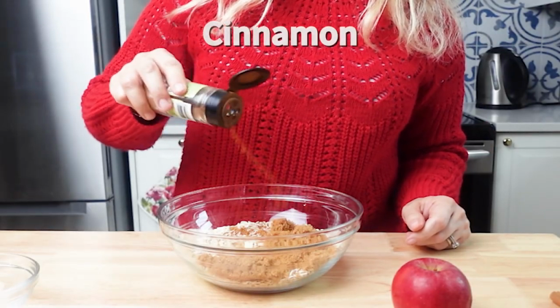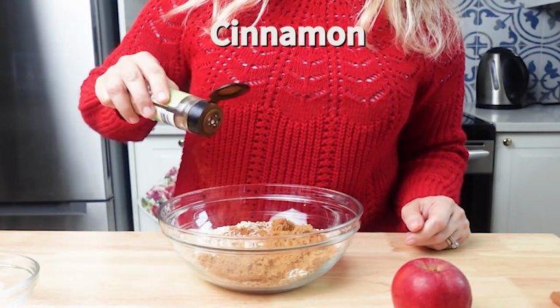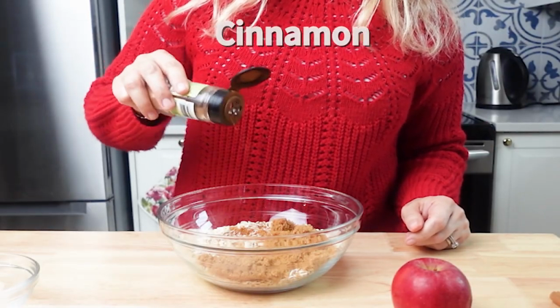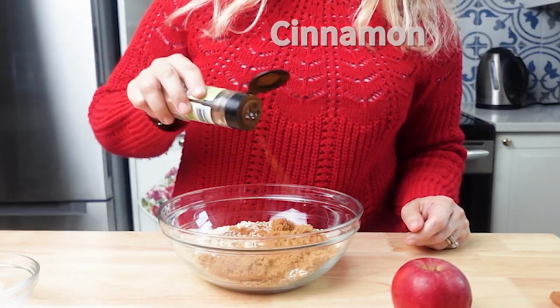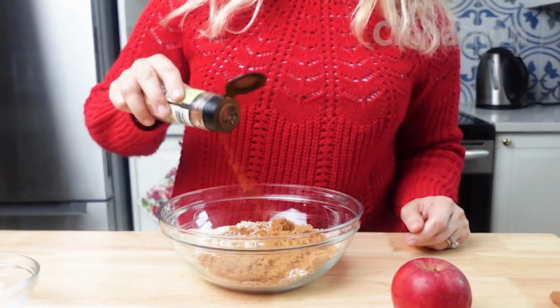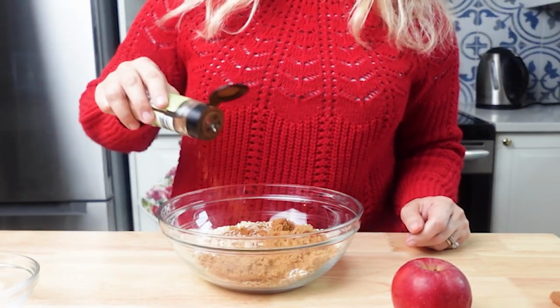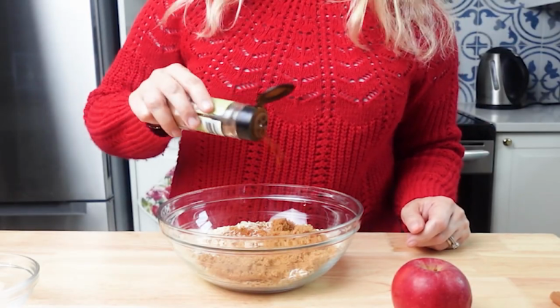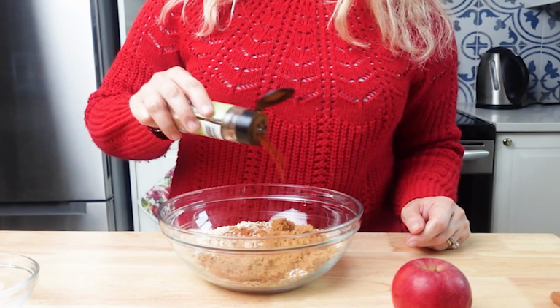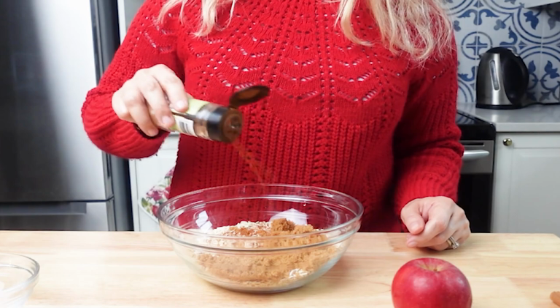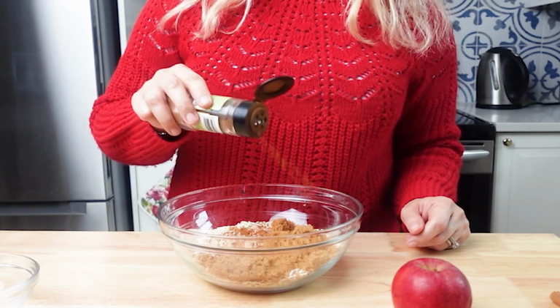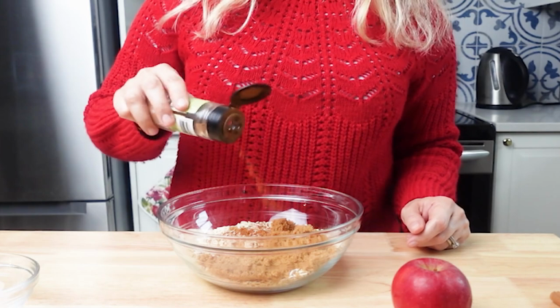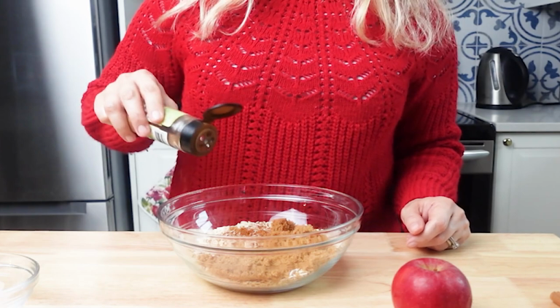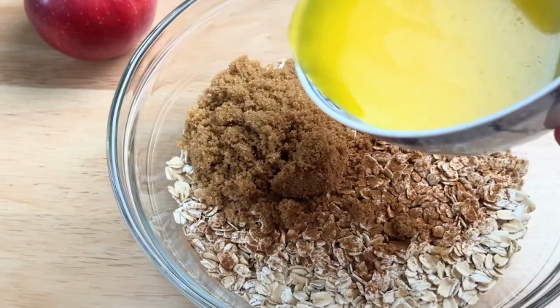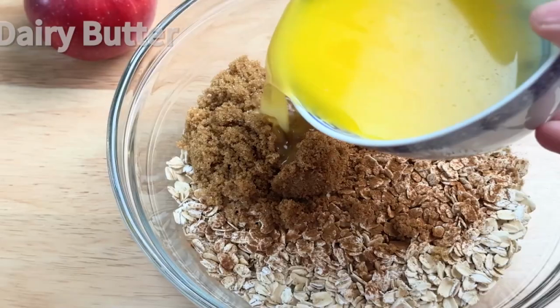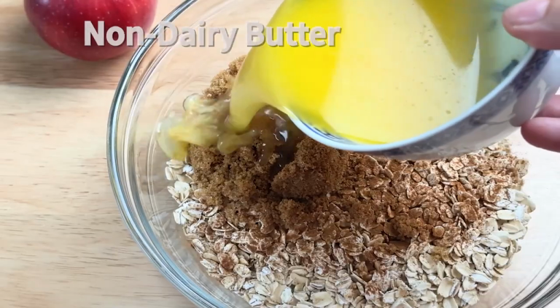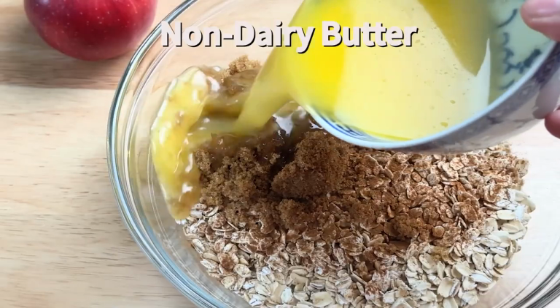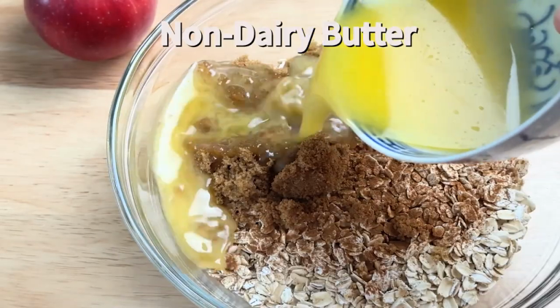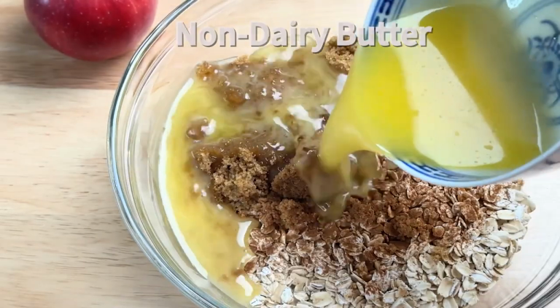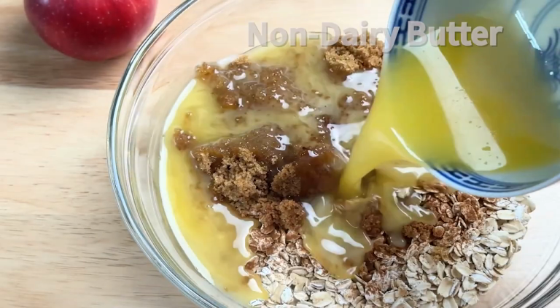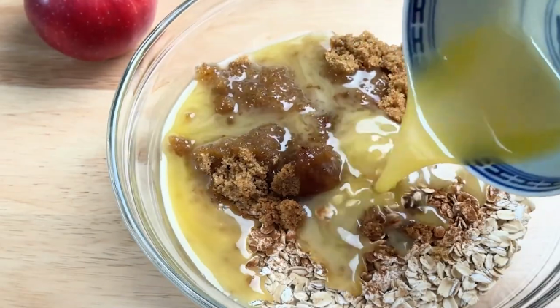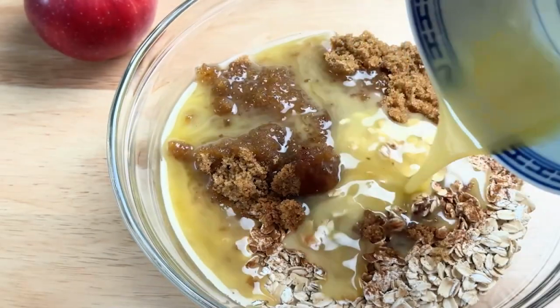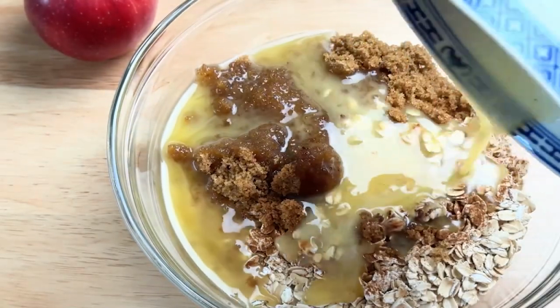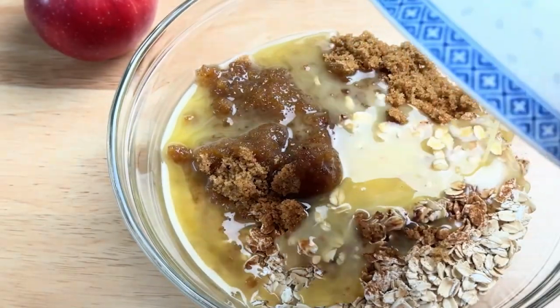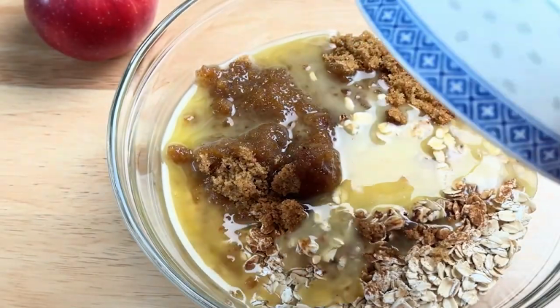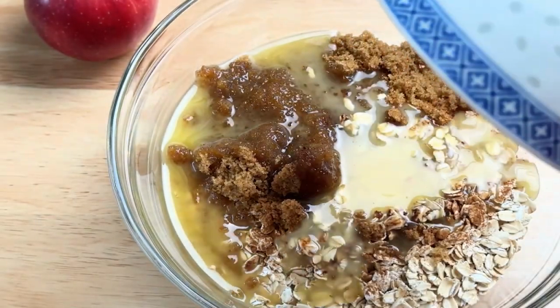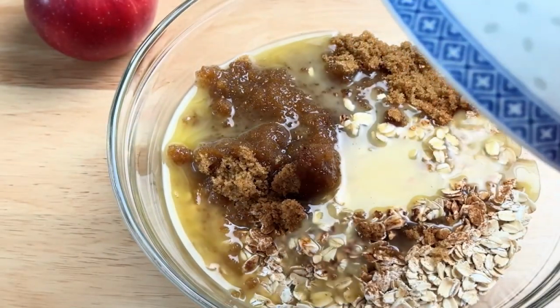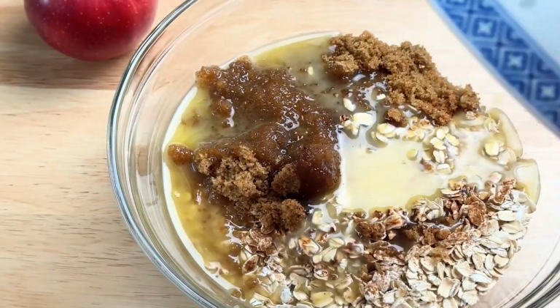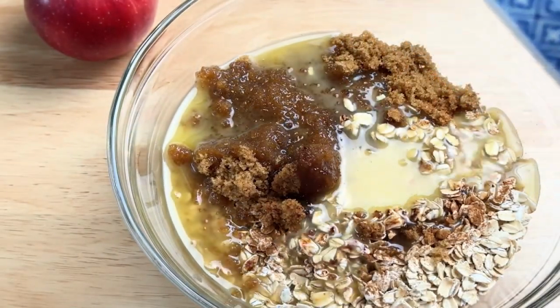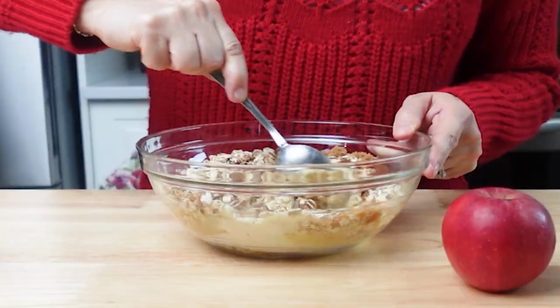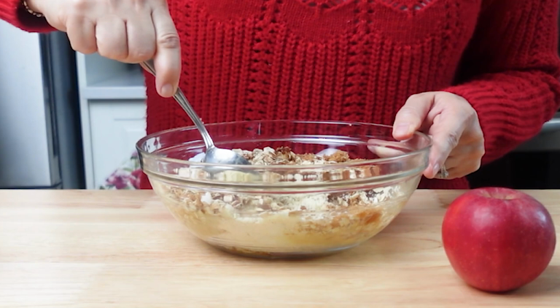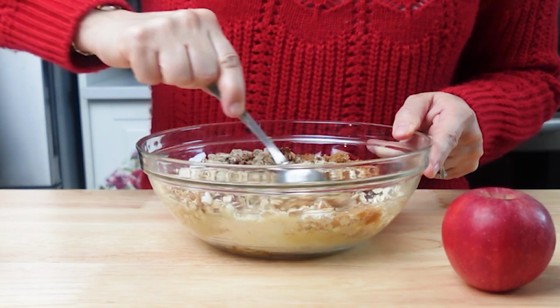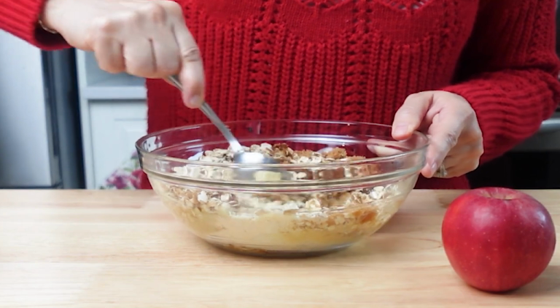Next we're gonna make the crisp topping. In a large bowl add almond flour, oats, cinnamon, brown sugar, and melted dairy-free butter. Mix all the ingredients together — it will look very crumbly.